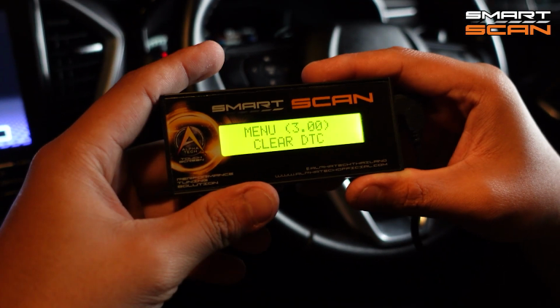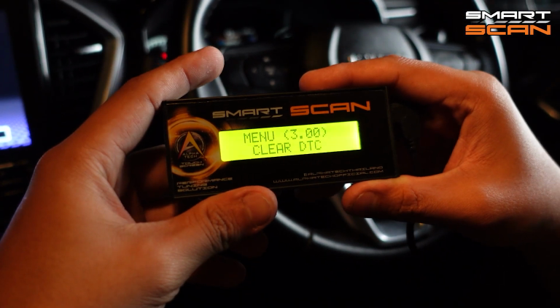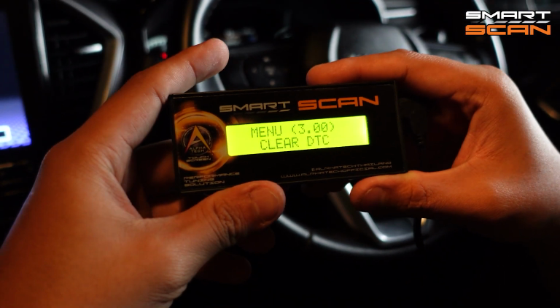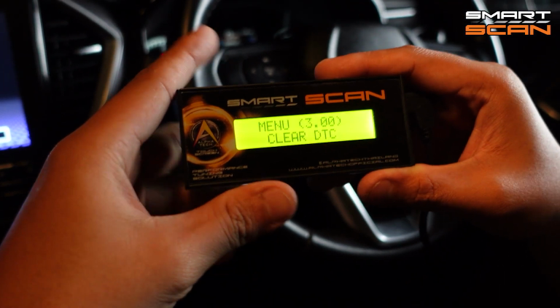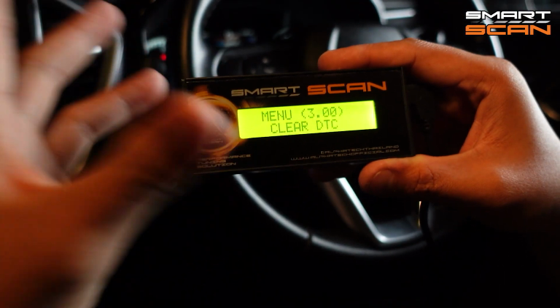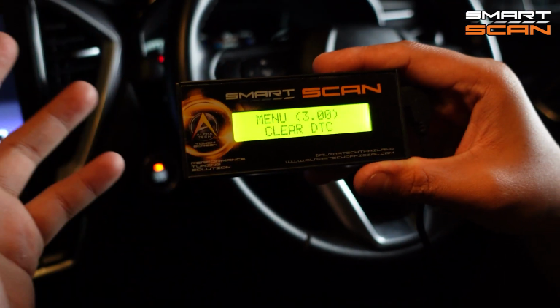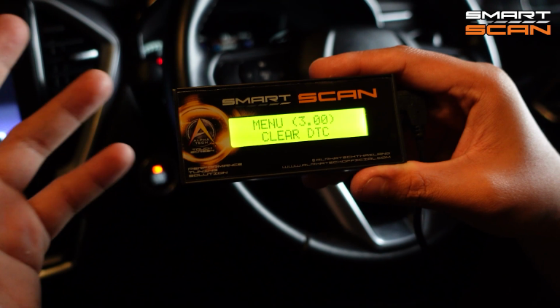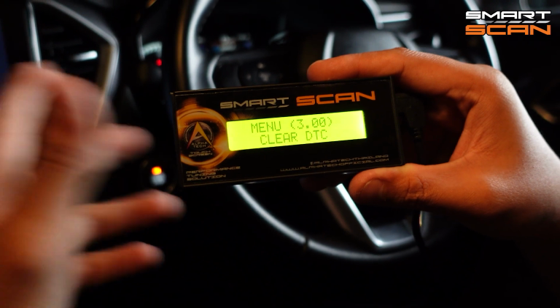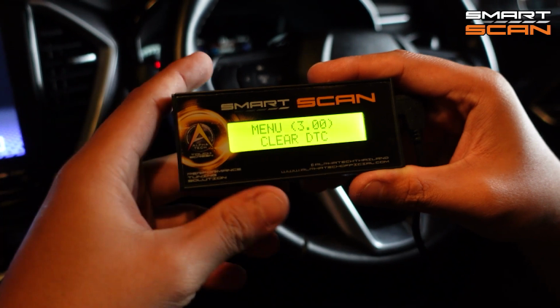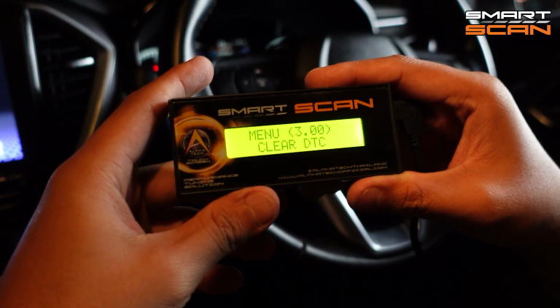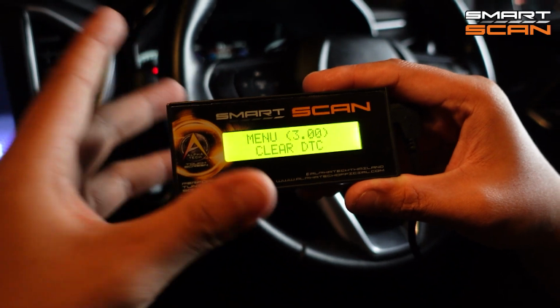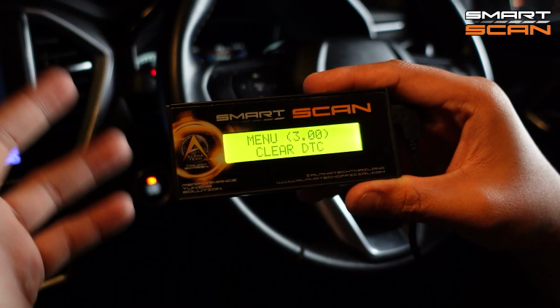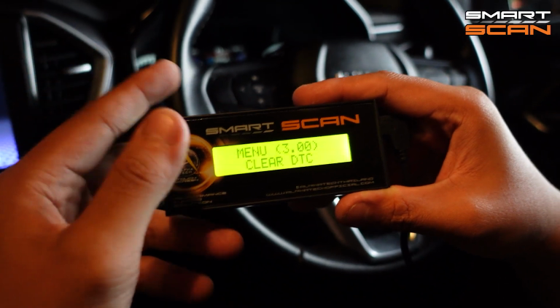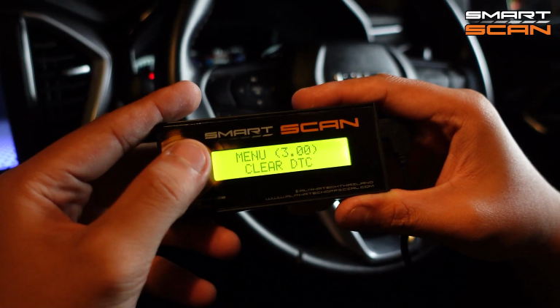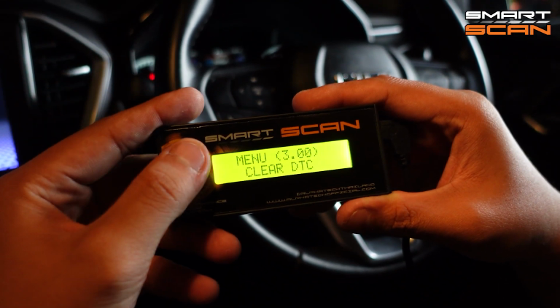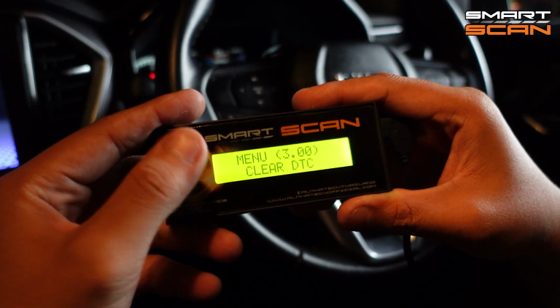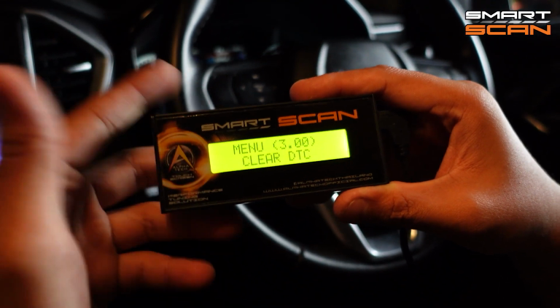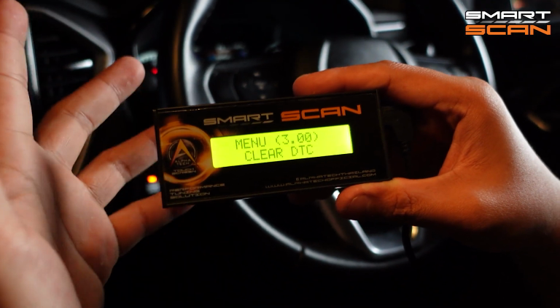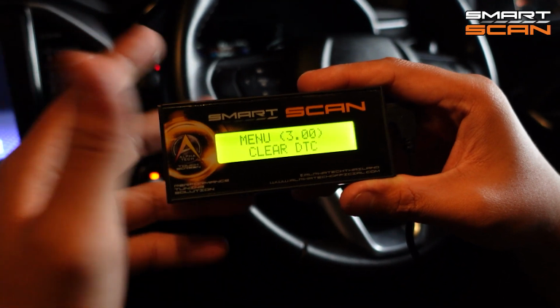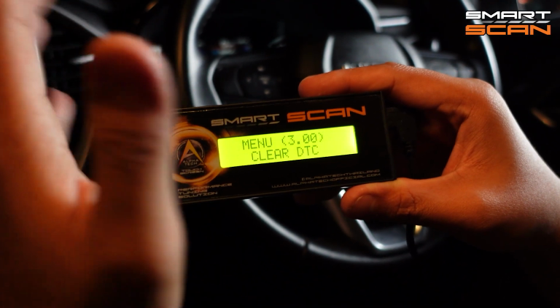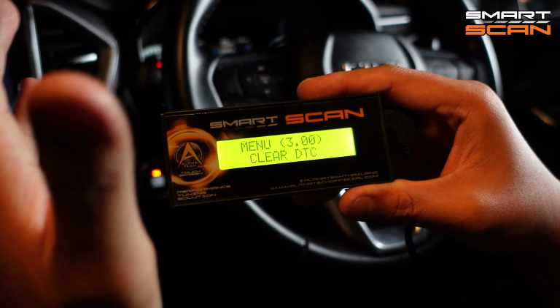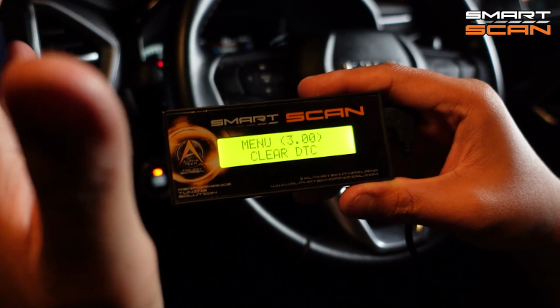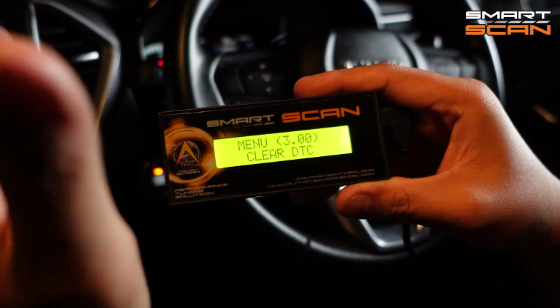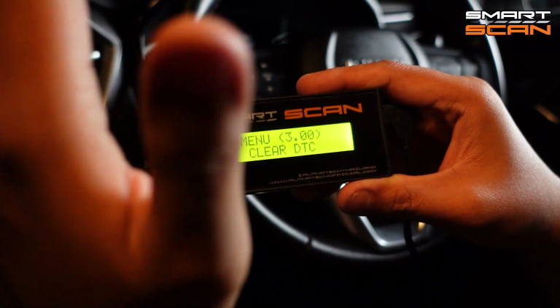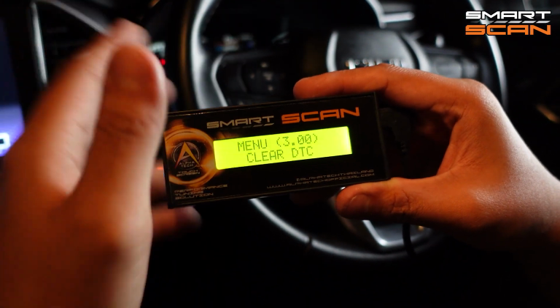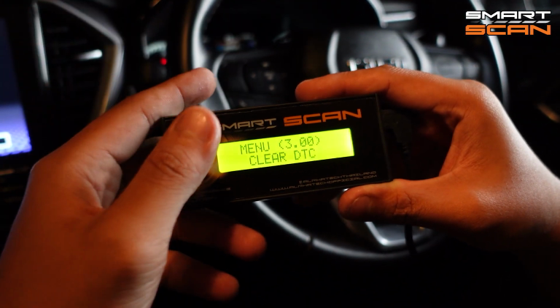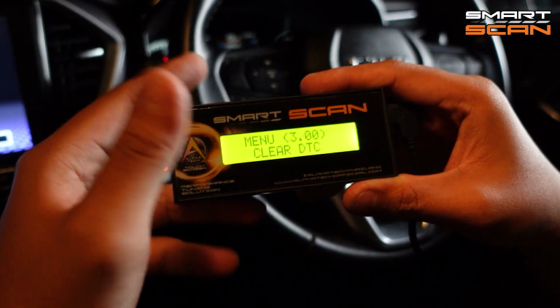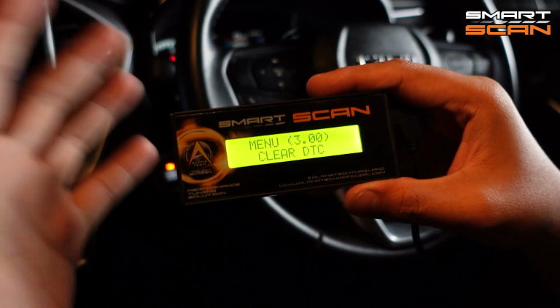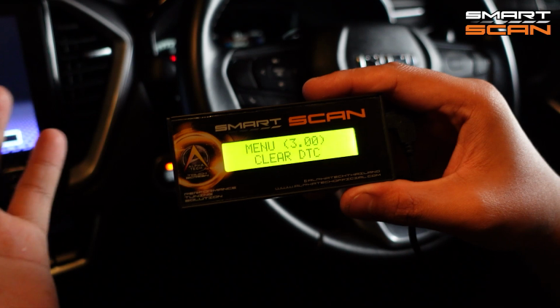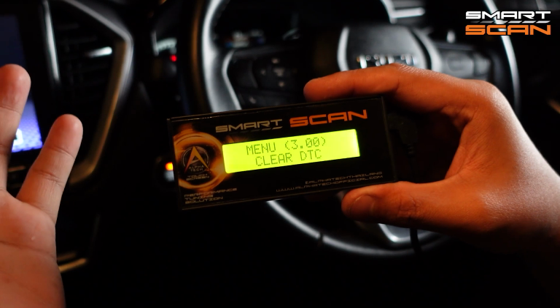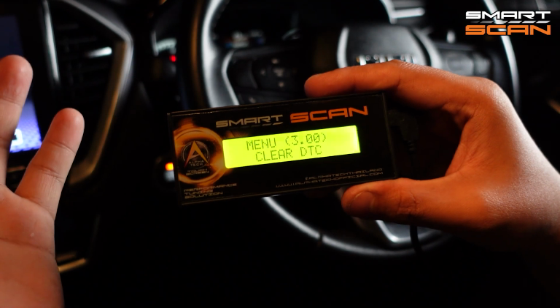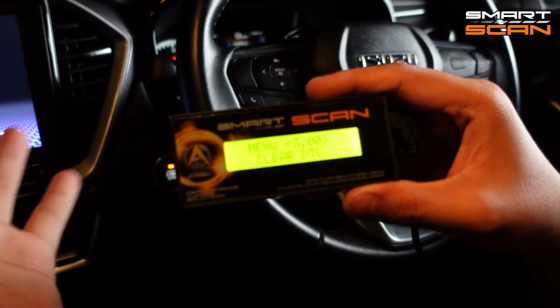The next function is the Clear DTC. It's used to clear all codes that show up when you want to clear them off.